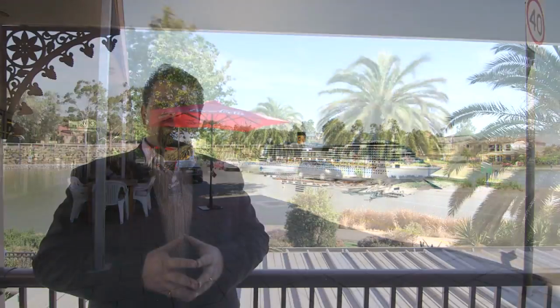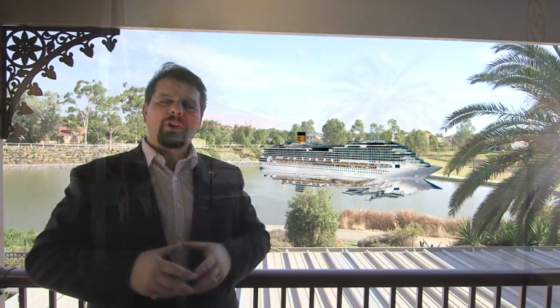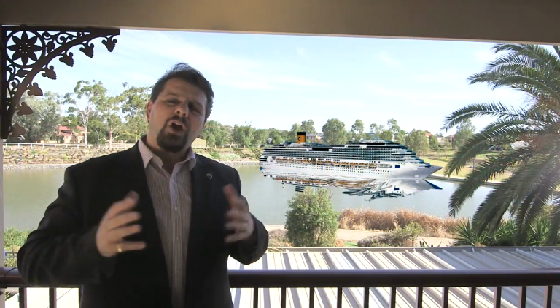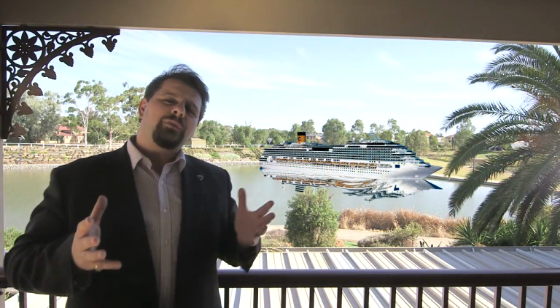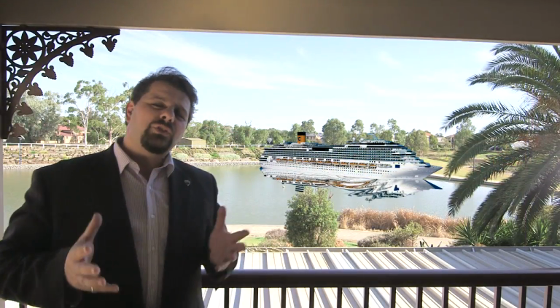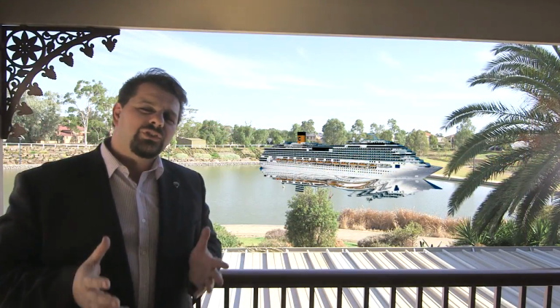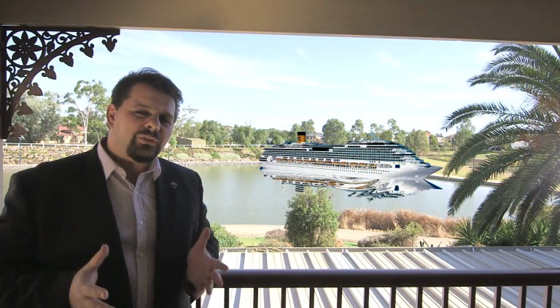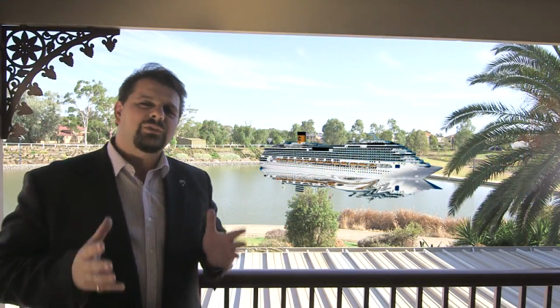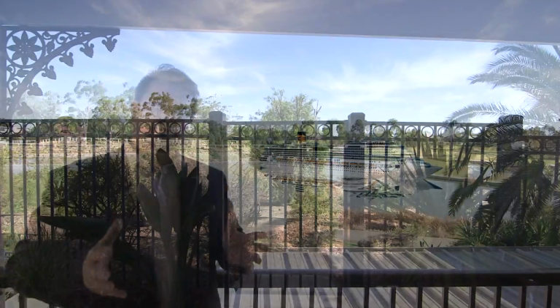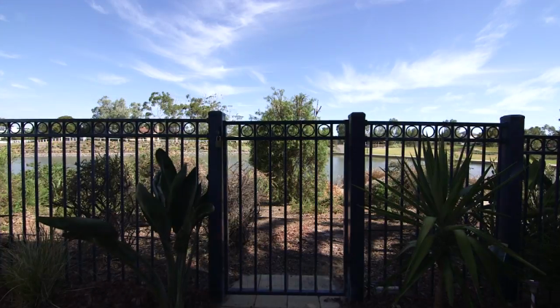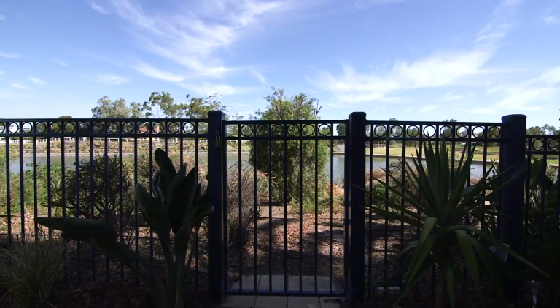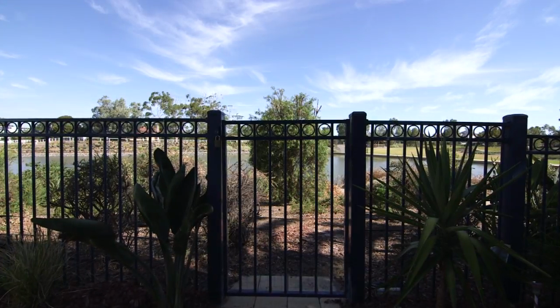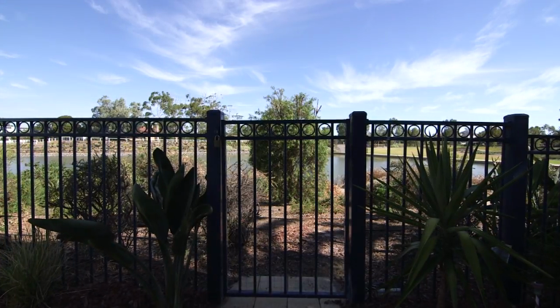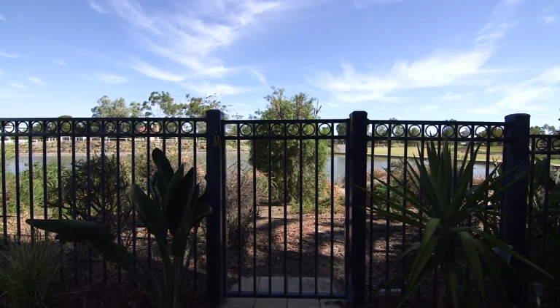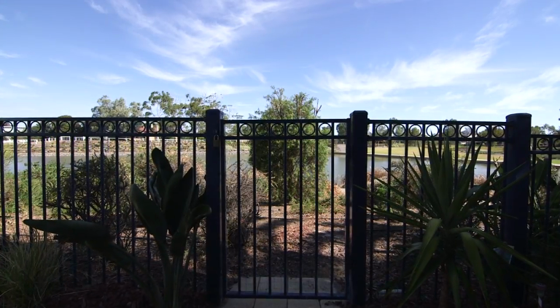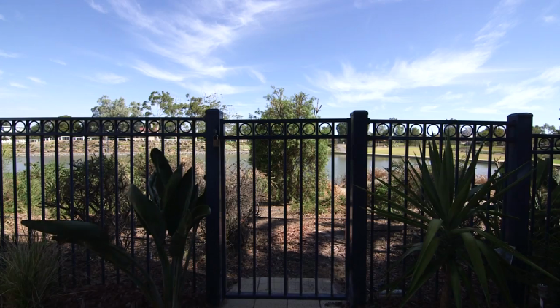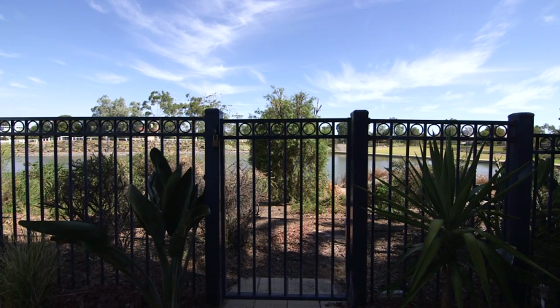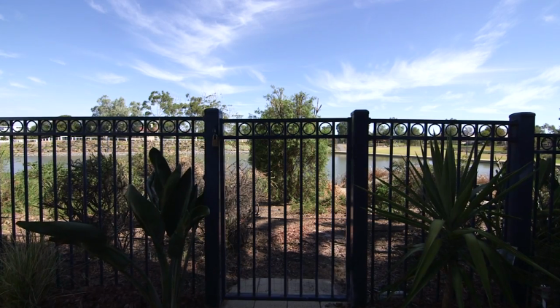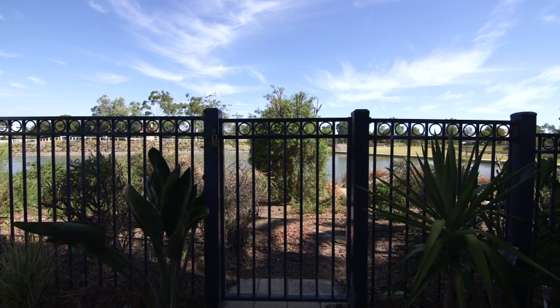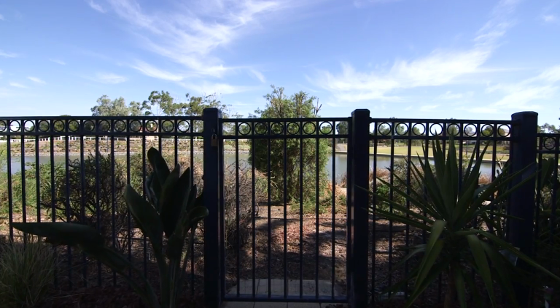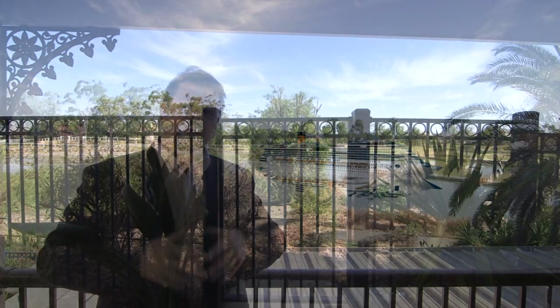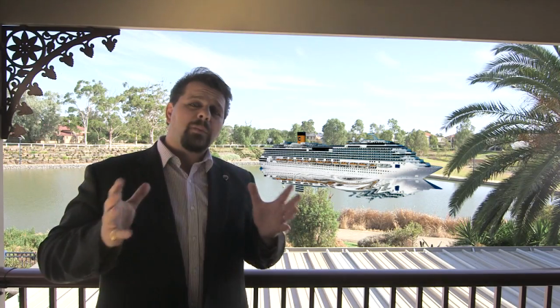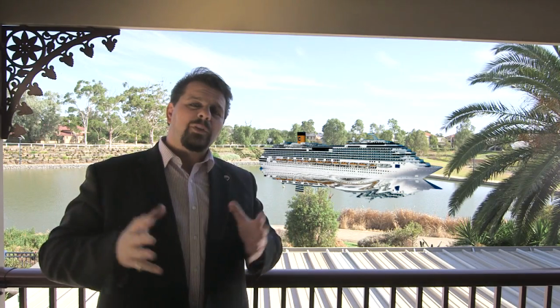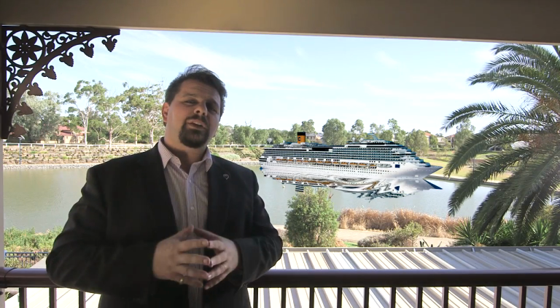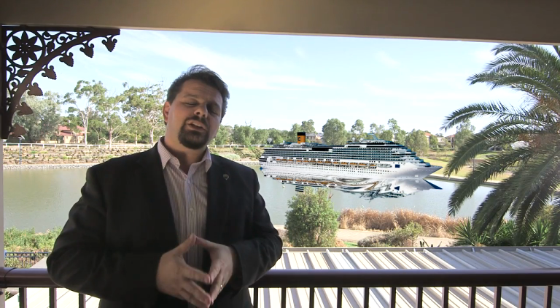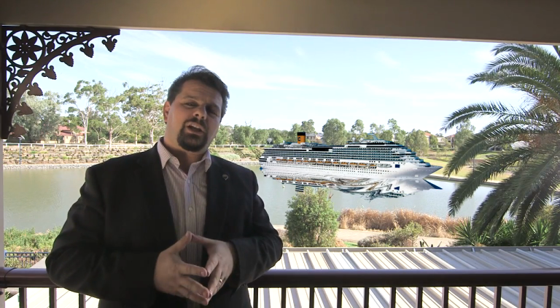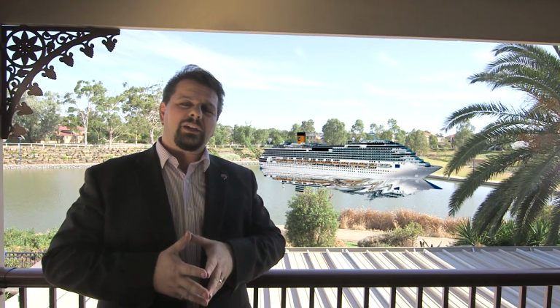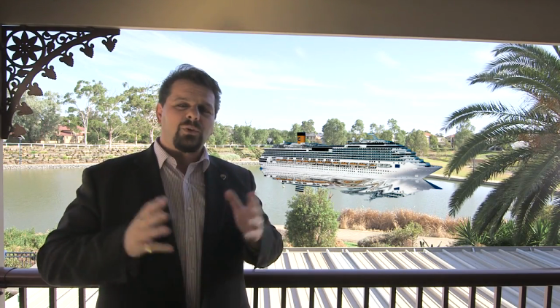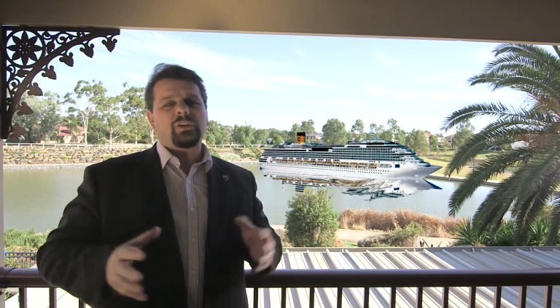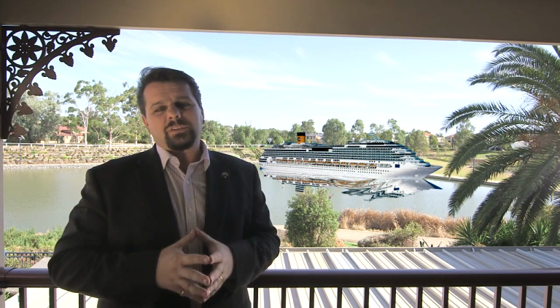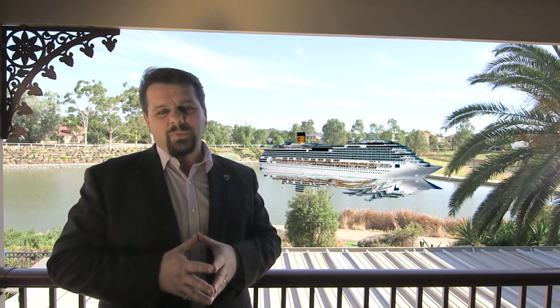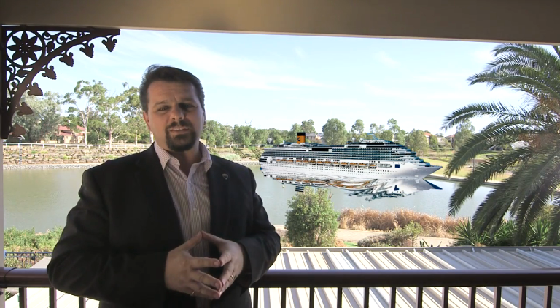Well, I hope you've enjoyed the tour of this gorgeous home and I look forward to seeing you at our next open. And remember, the Peninsula is always full of surprises.